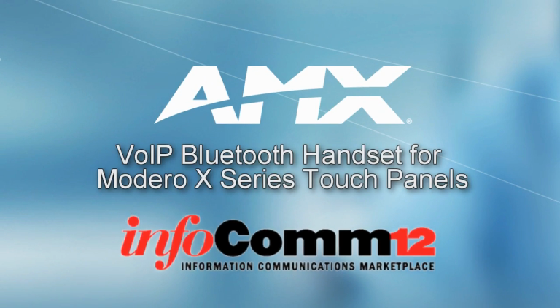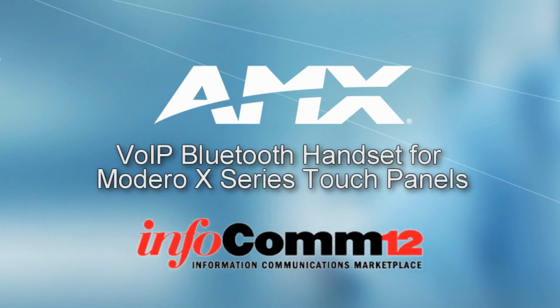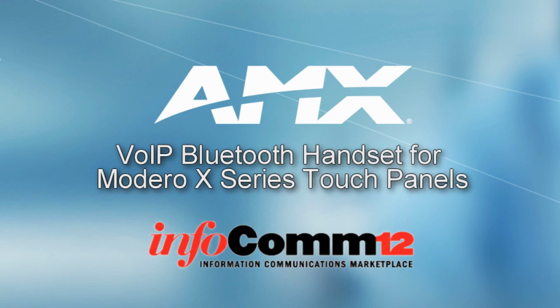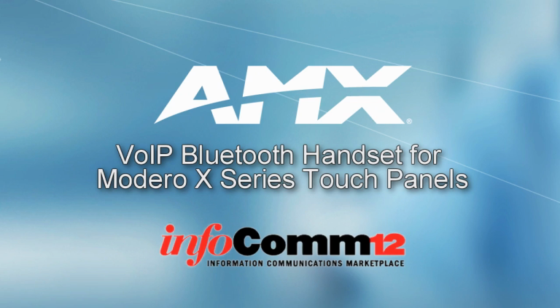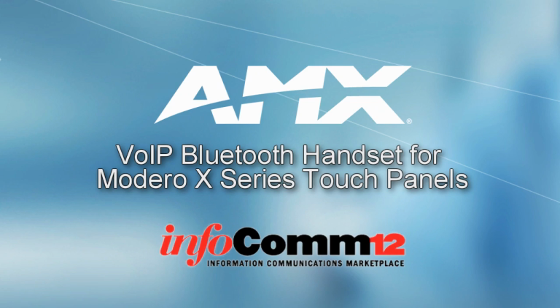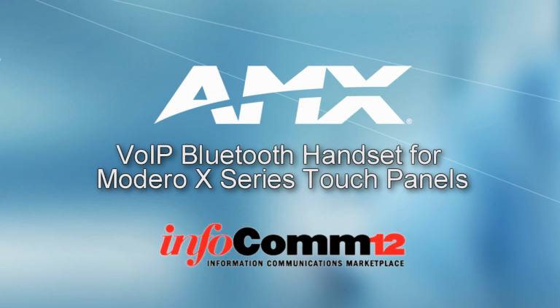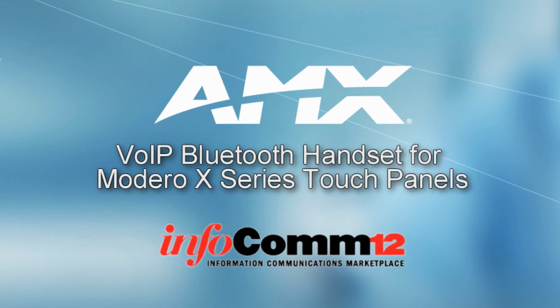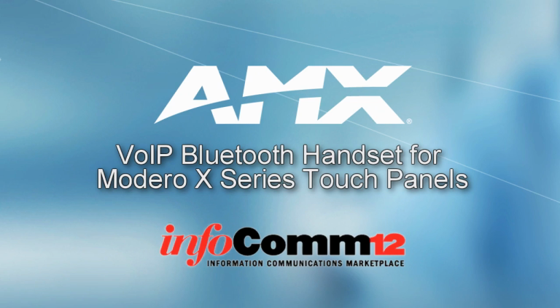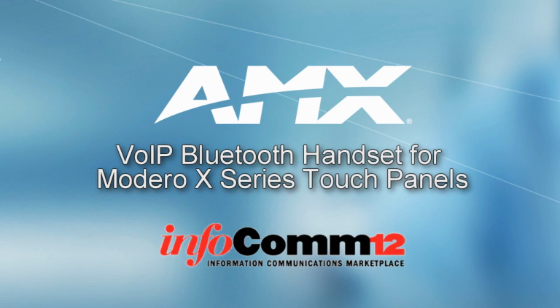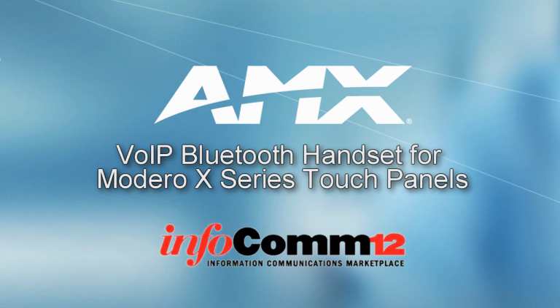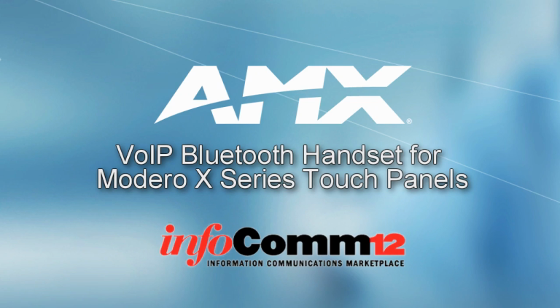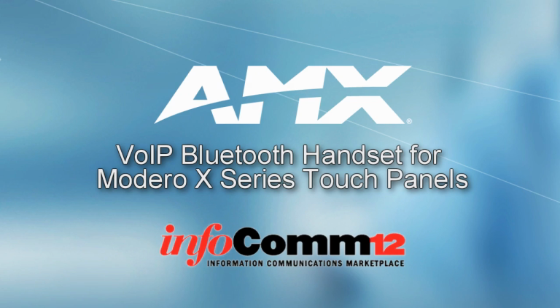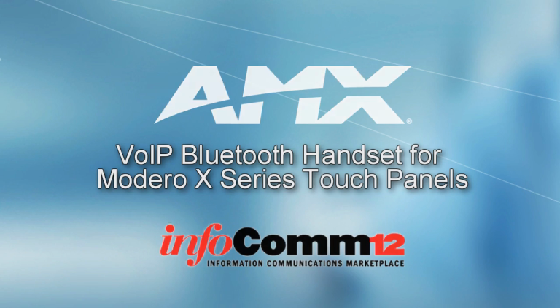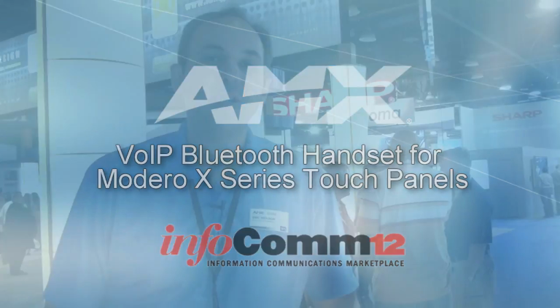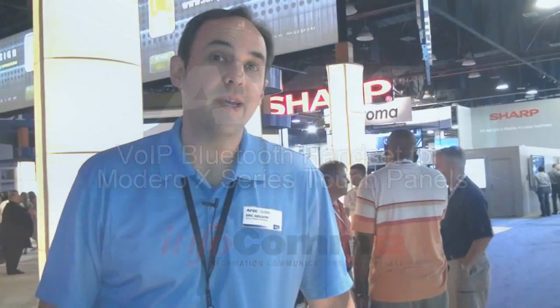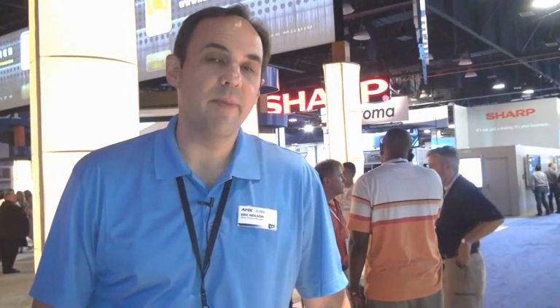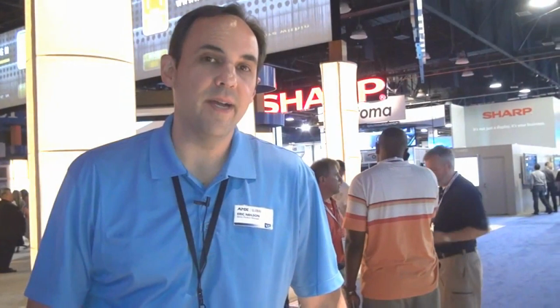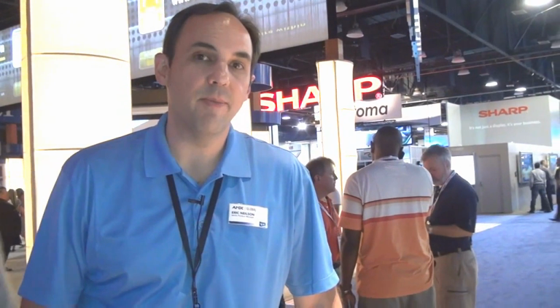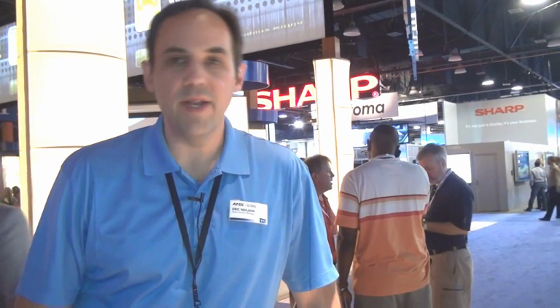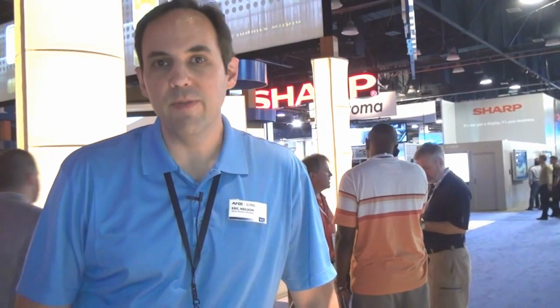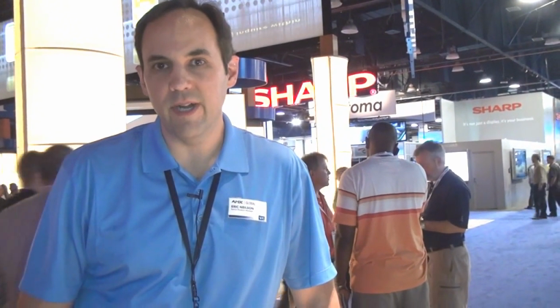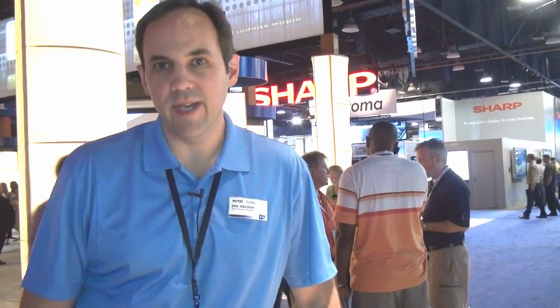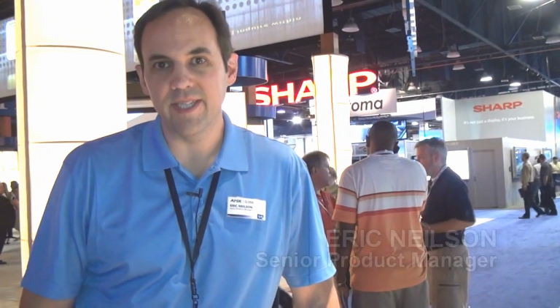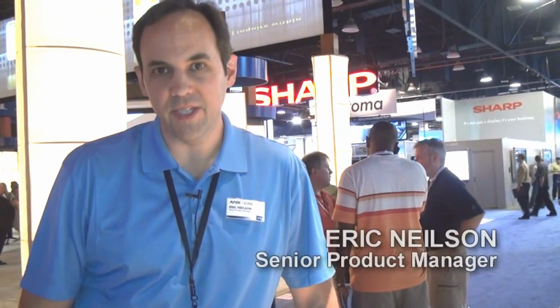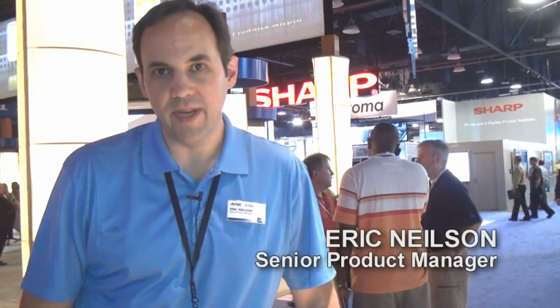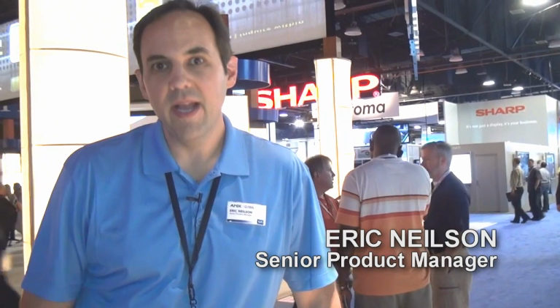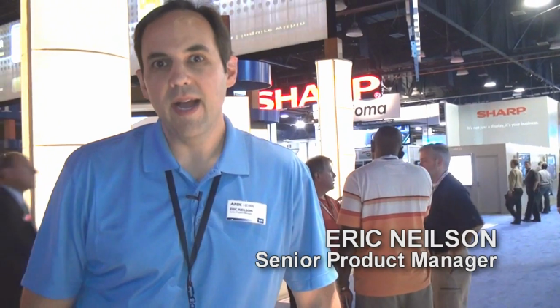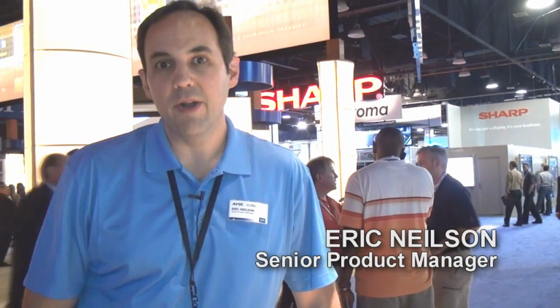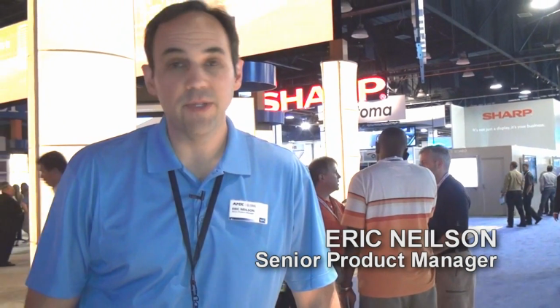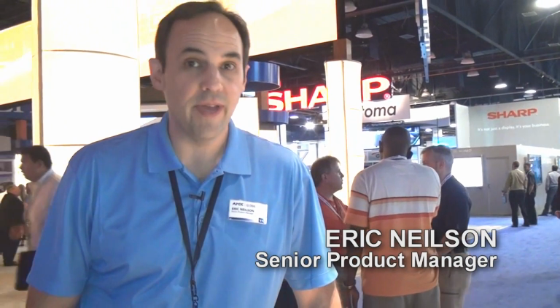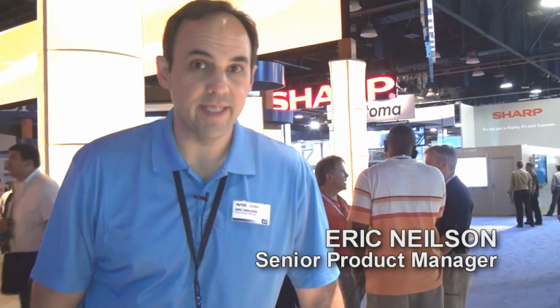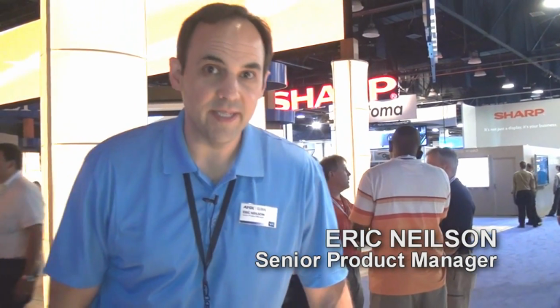Hi, welcome to Infocom 2012. Today I'm going to be talking about a brand new Madero X accessory, our Bluetooth handset.